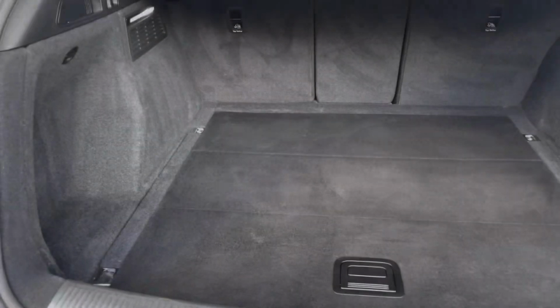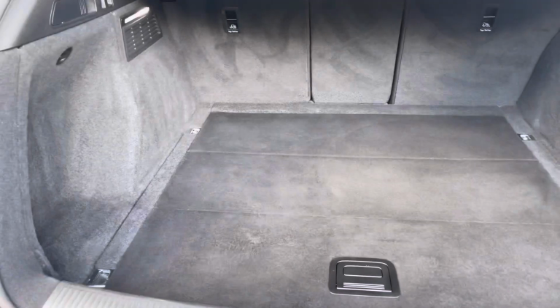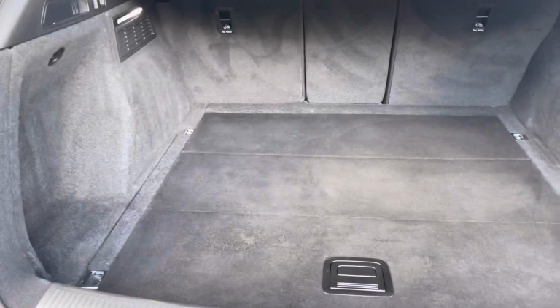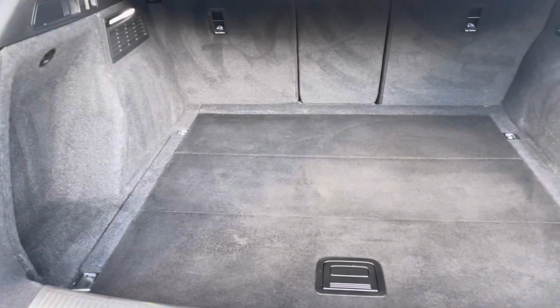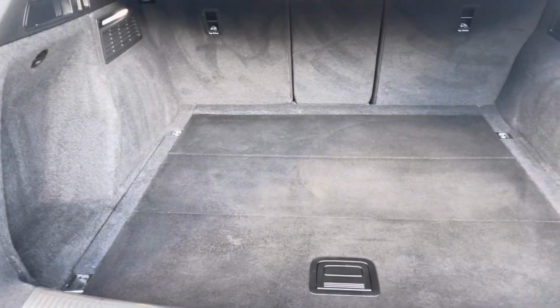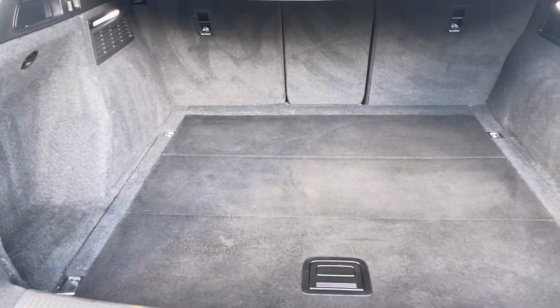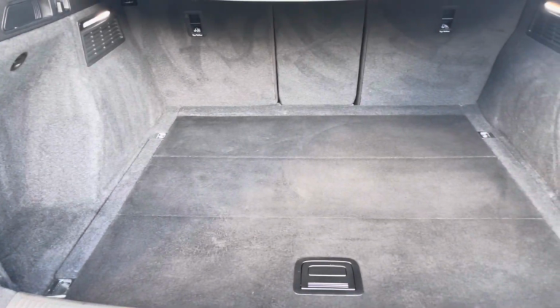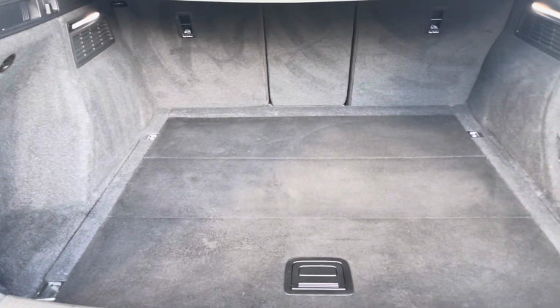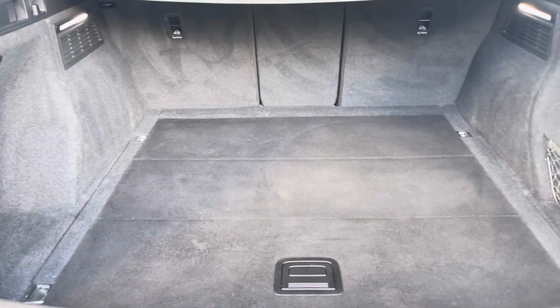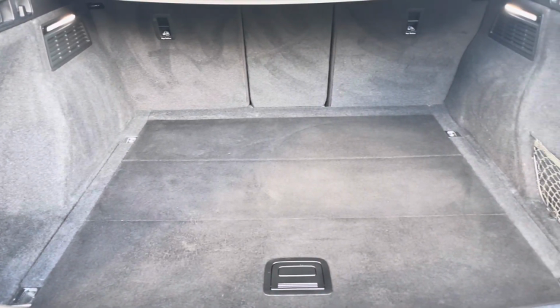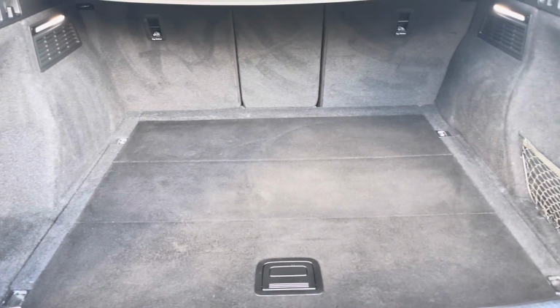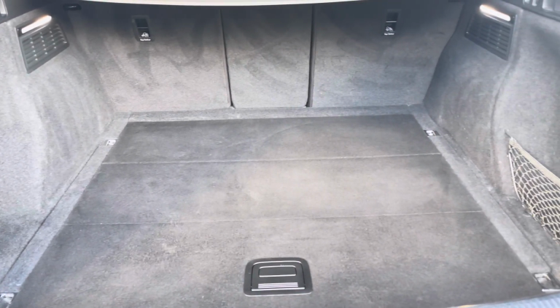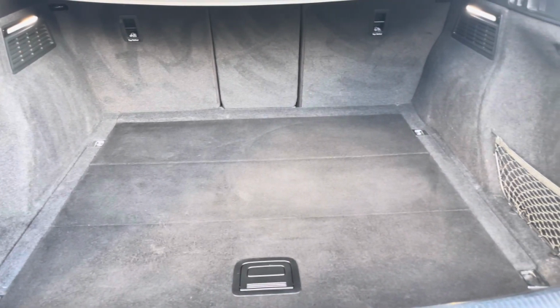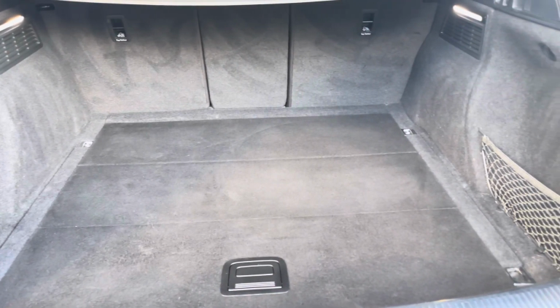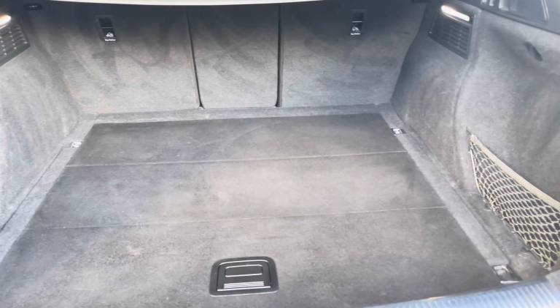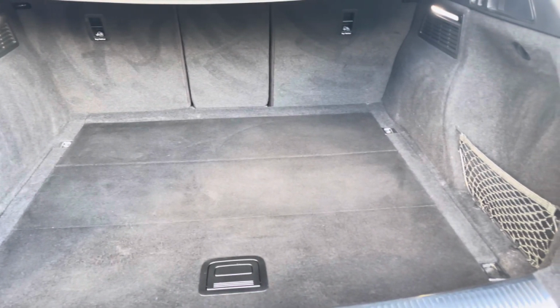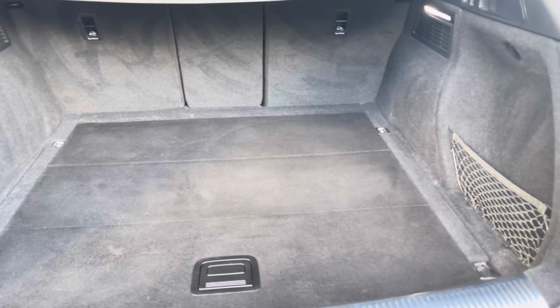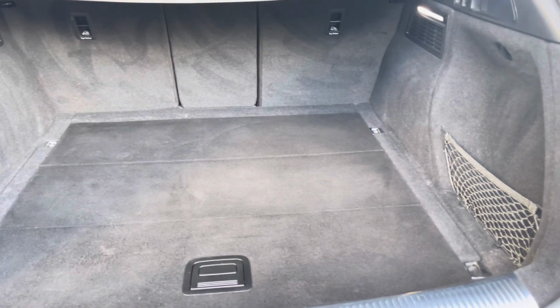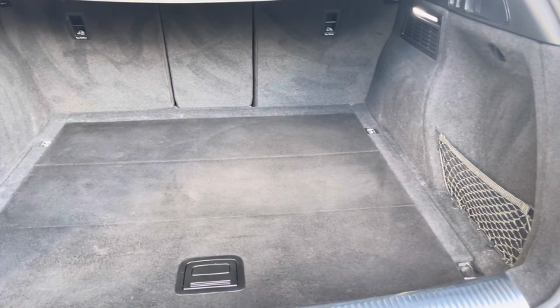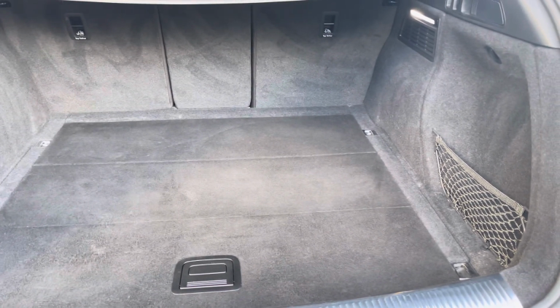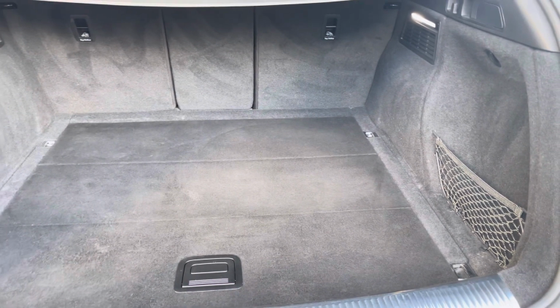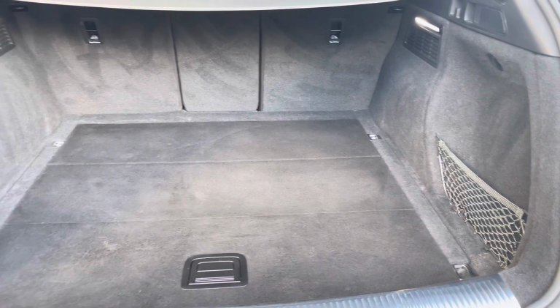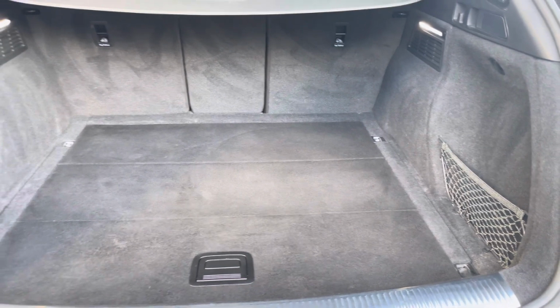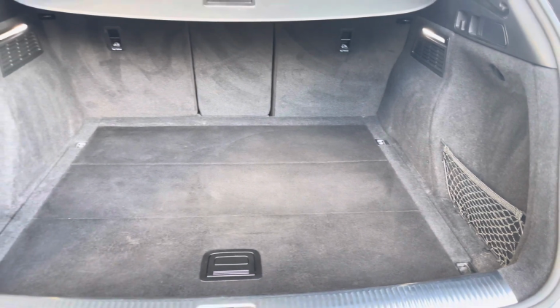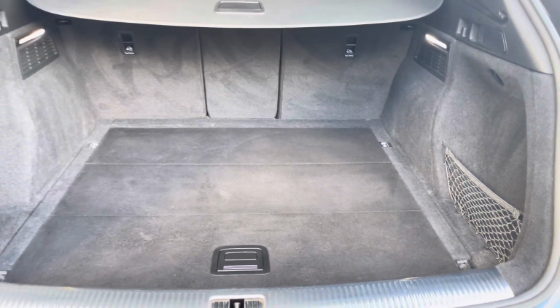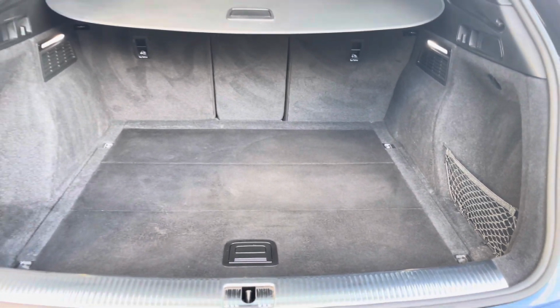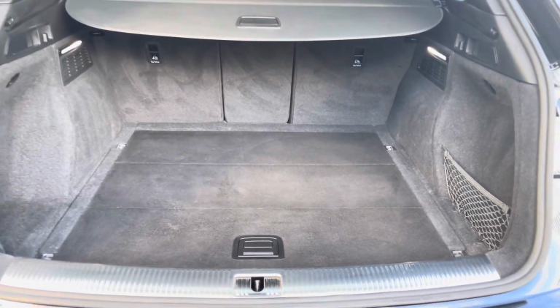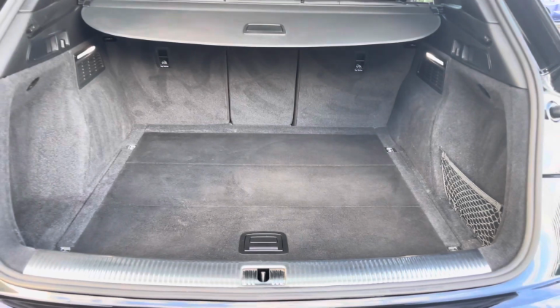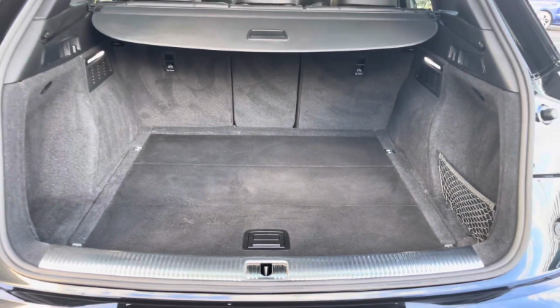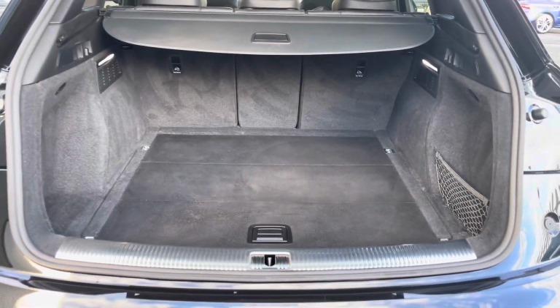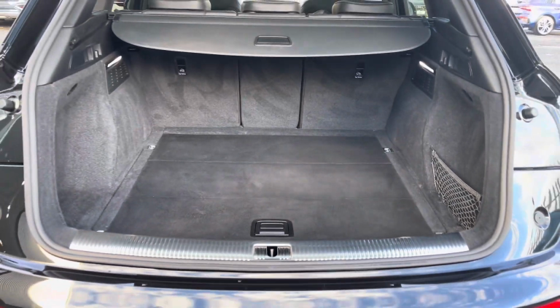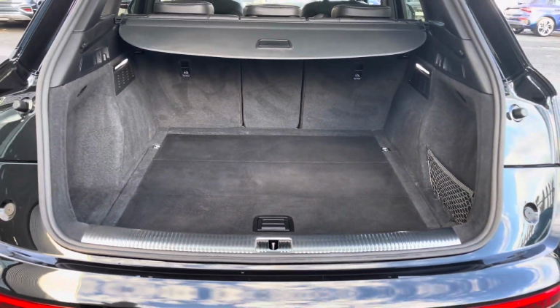We've got a boot capacity of 550 litres, giving you plenty of space to store any personal items or any shopping.